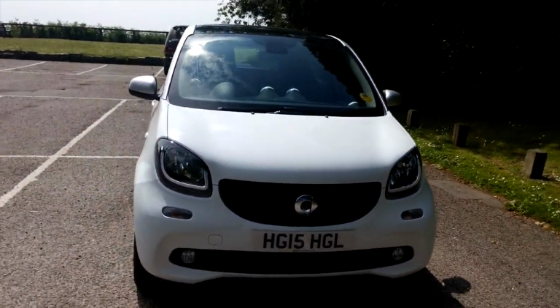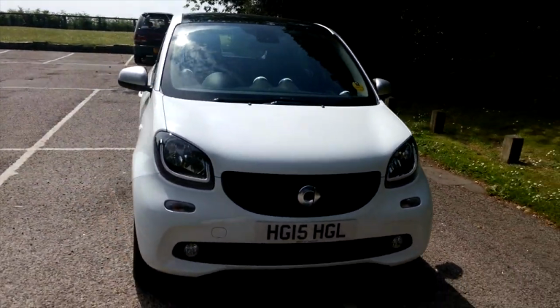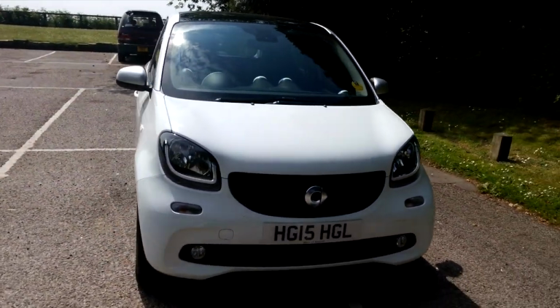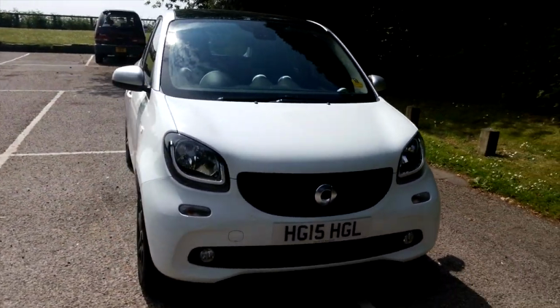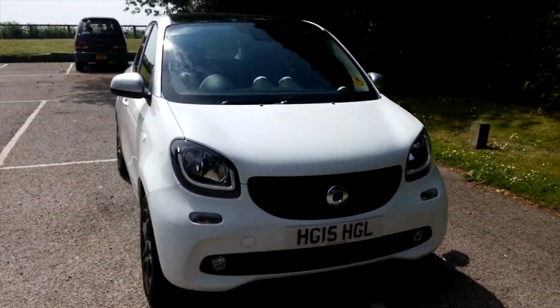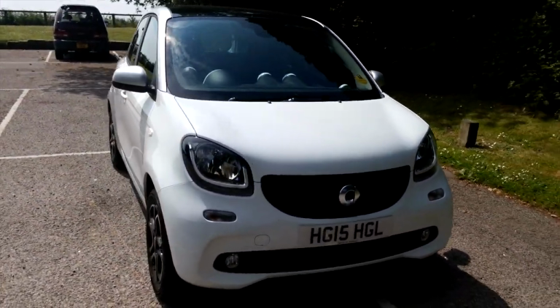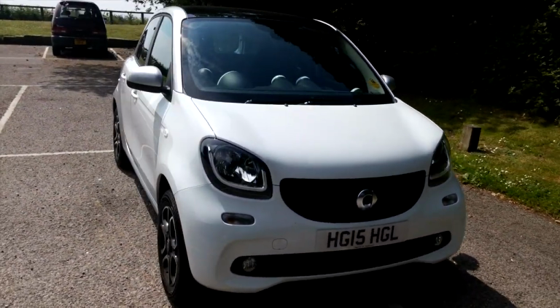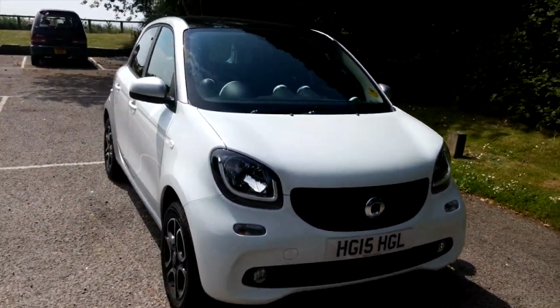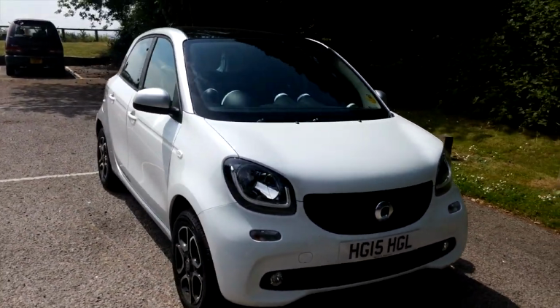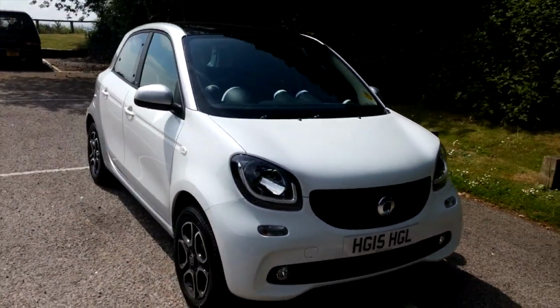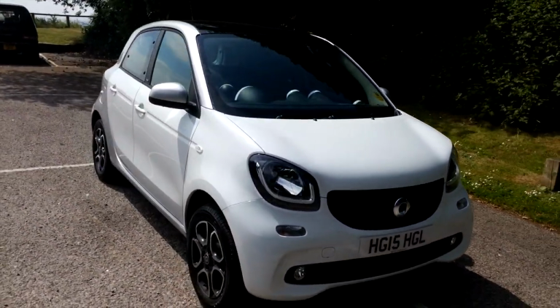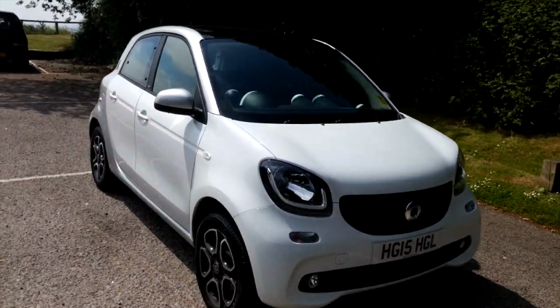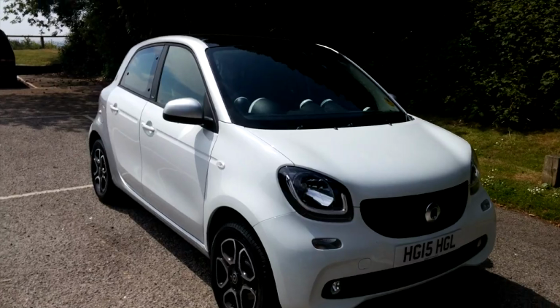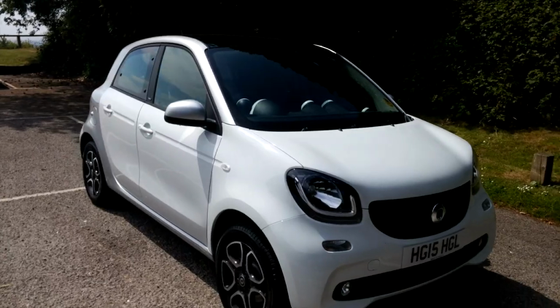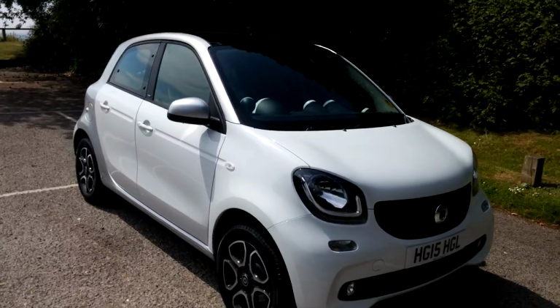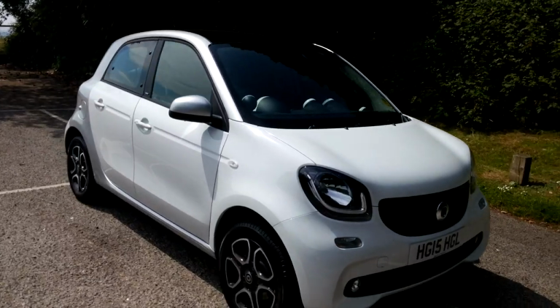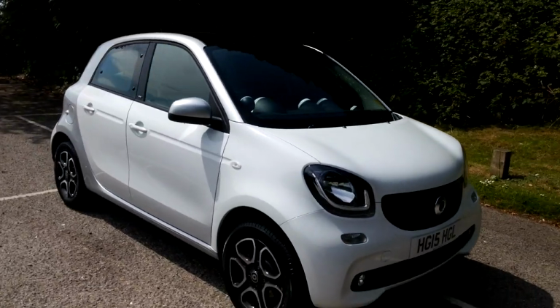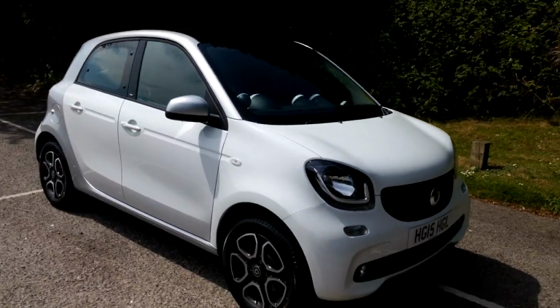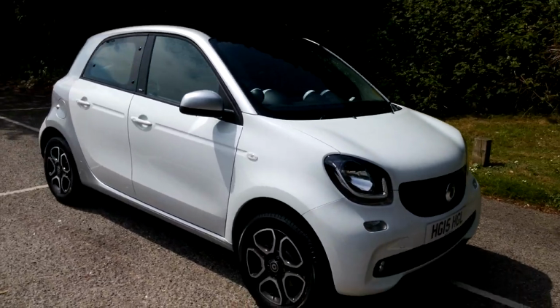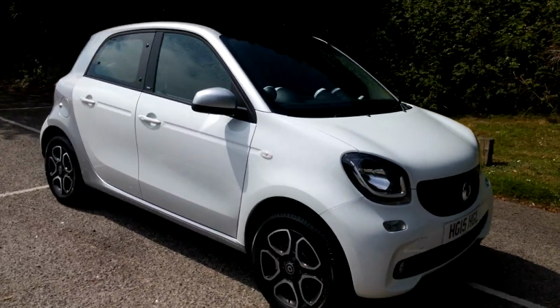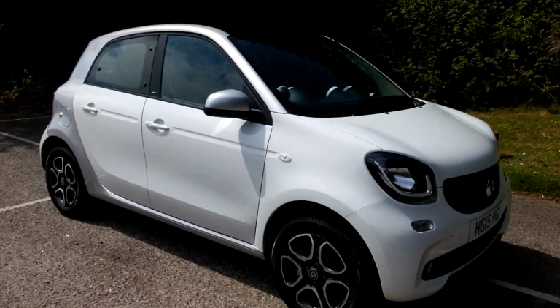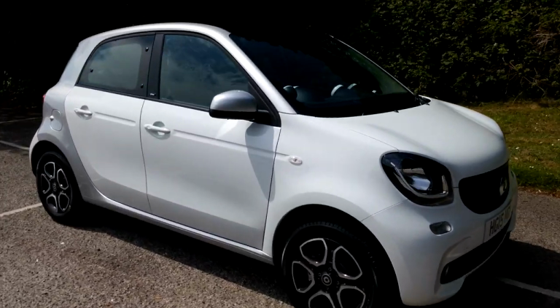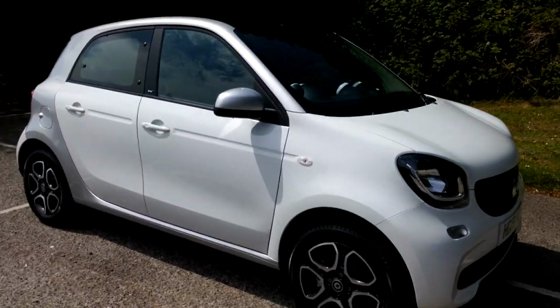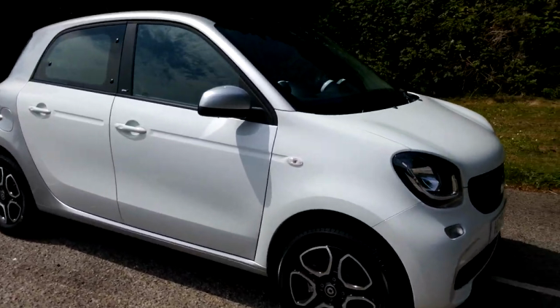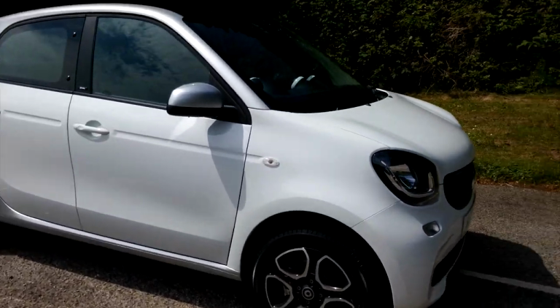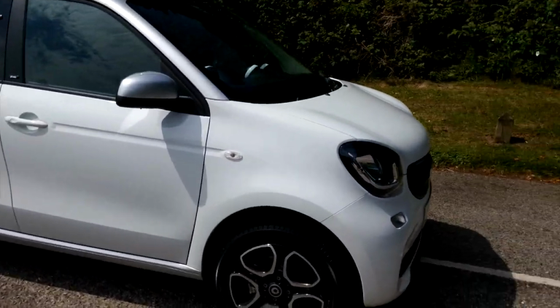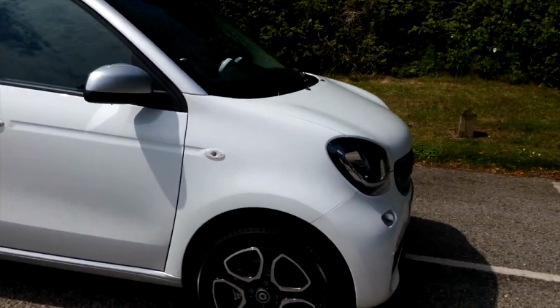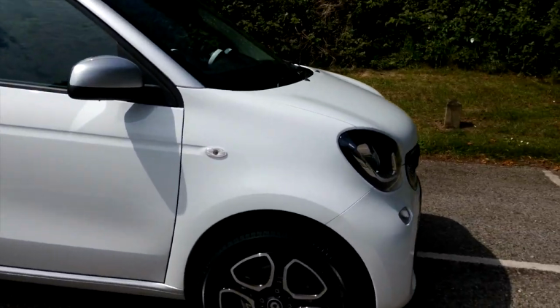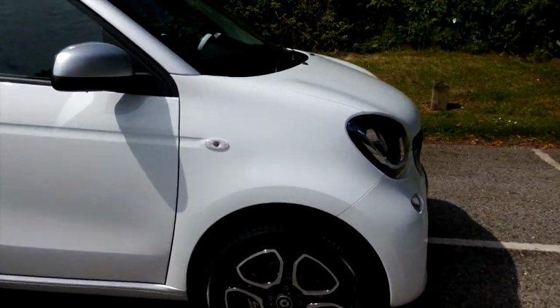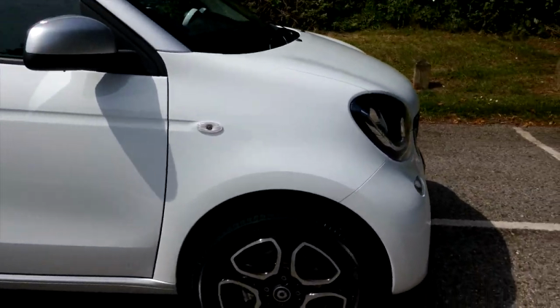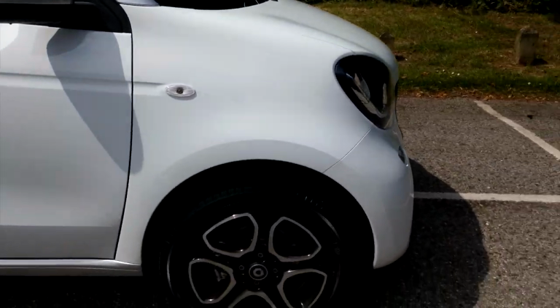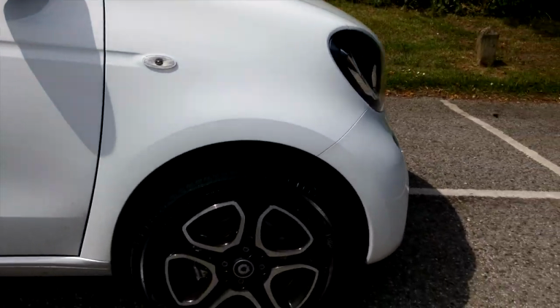That's a quick walk around the outside of the car. Let's just take a look at those wheels, because they really are nice.